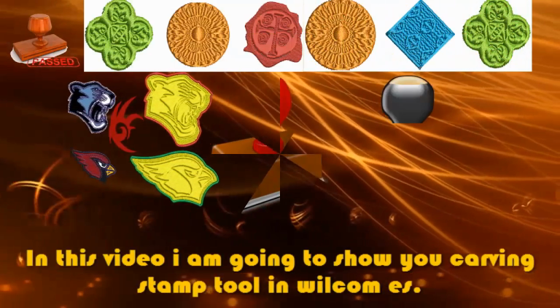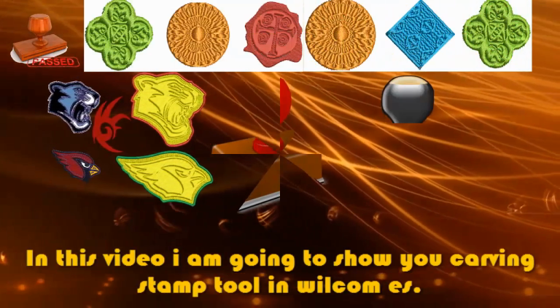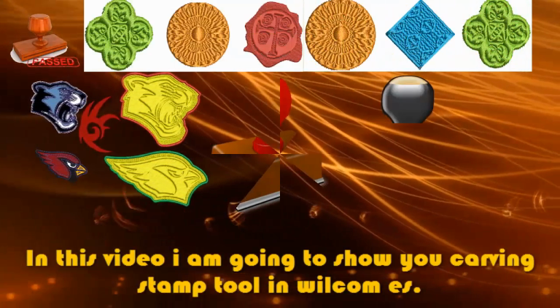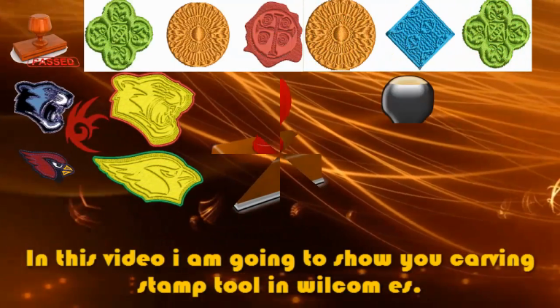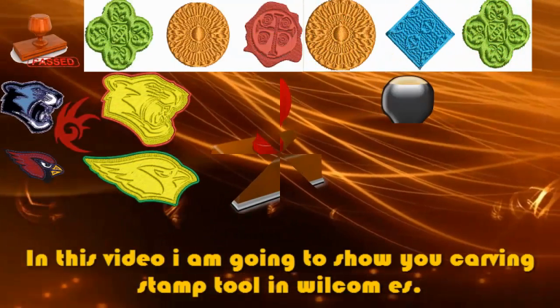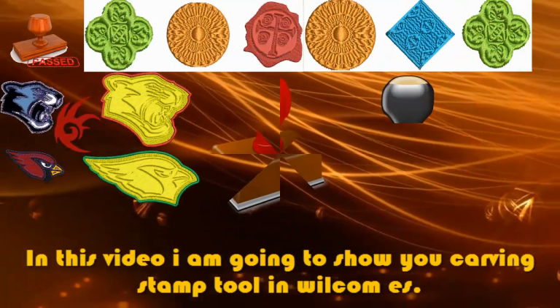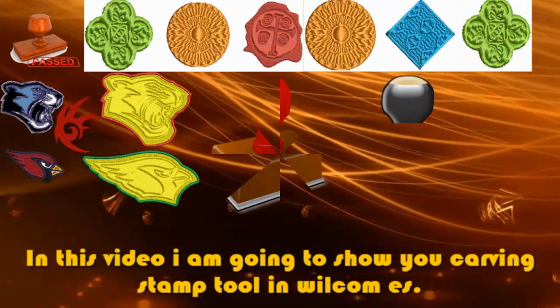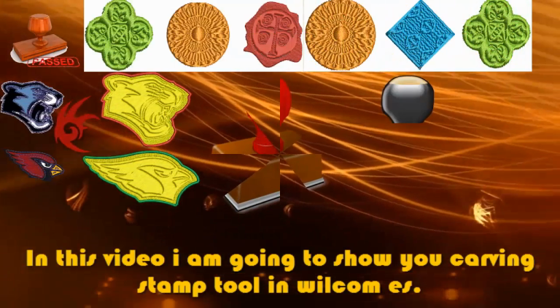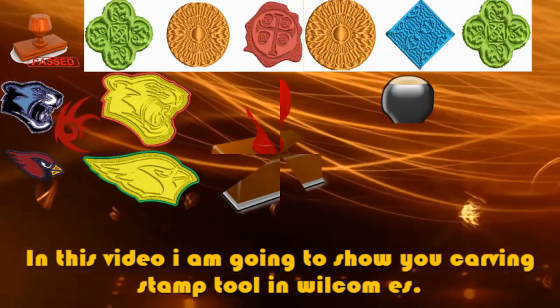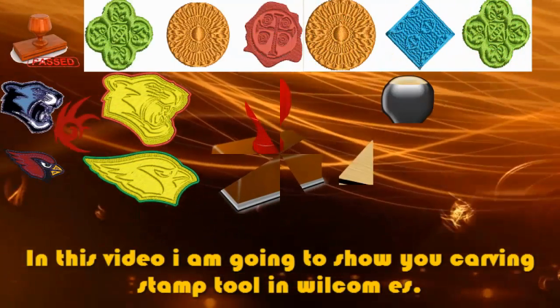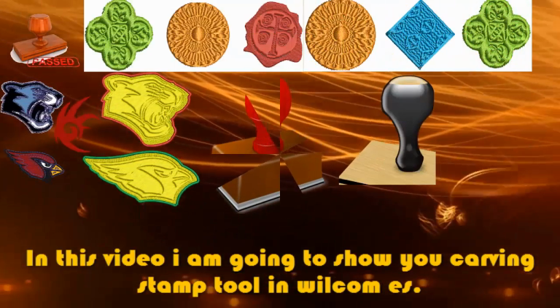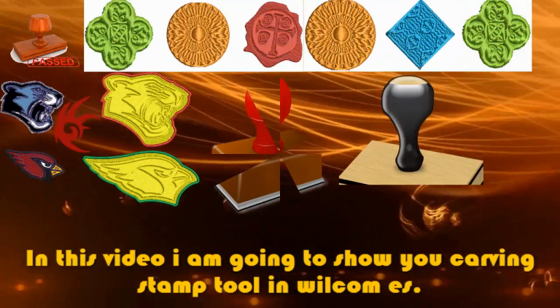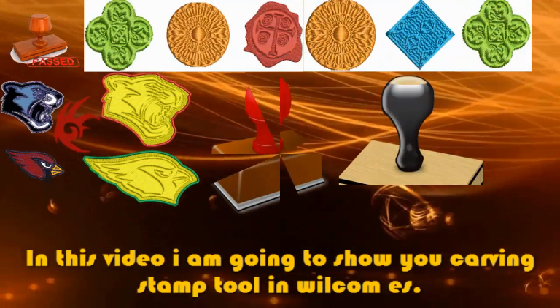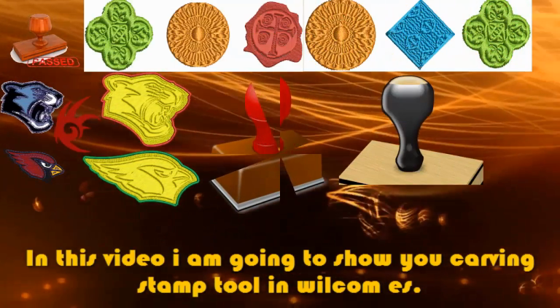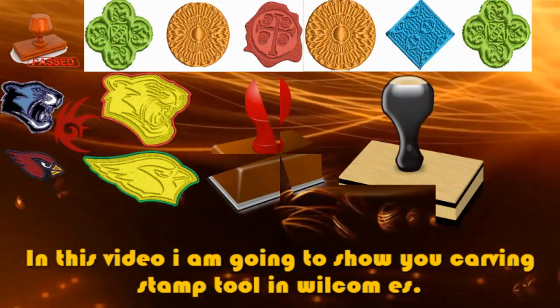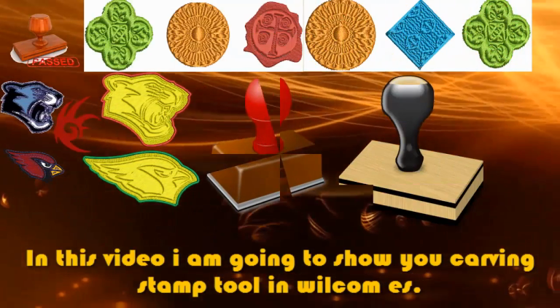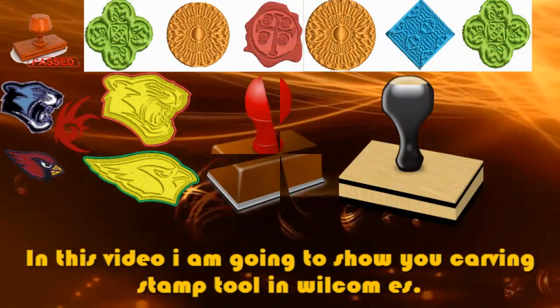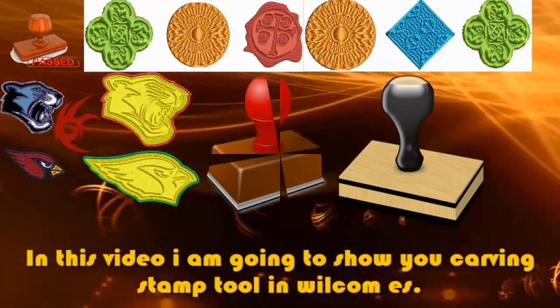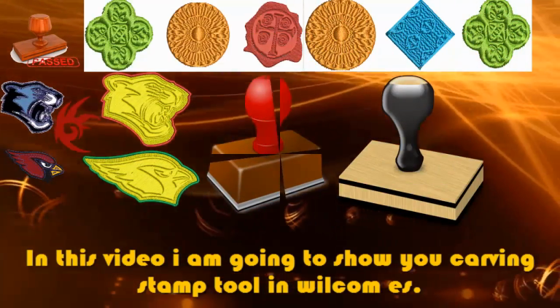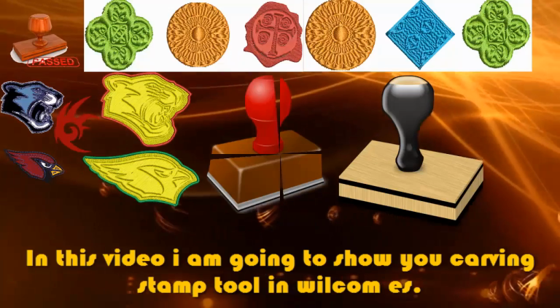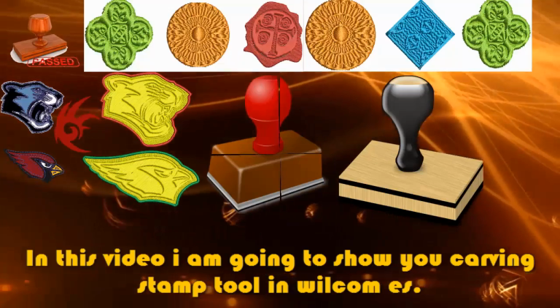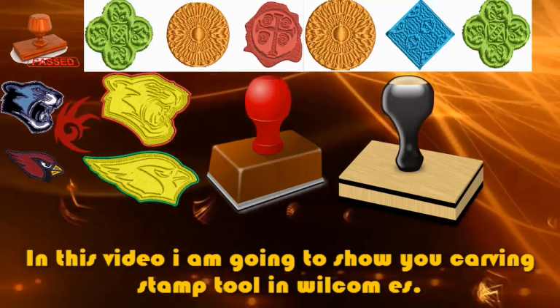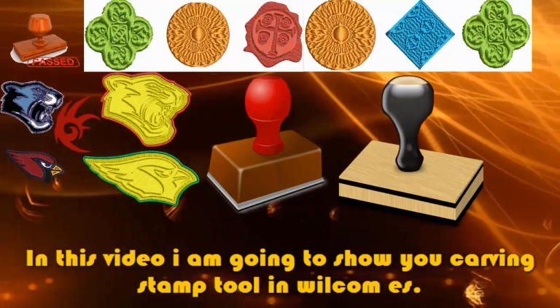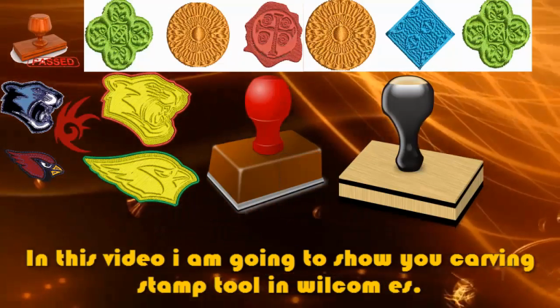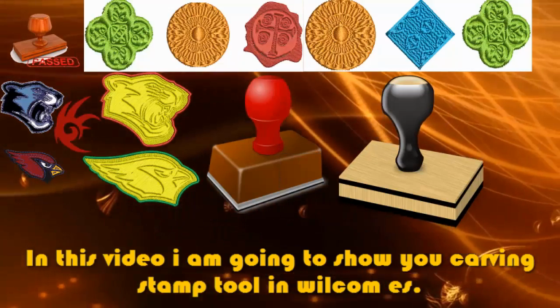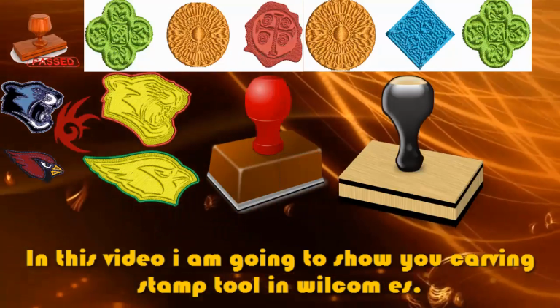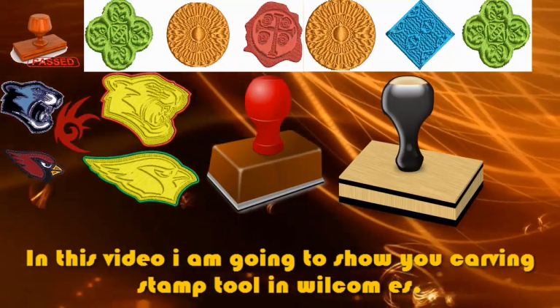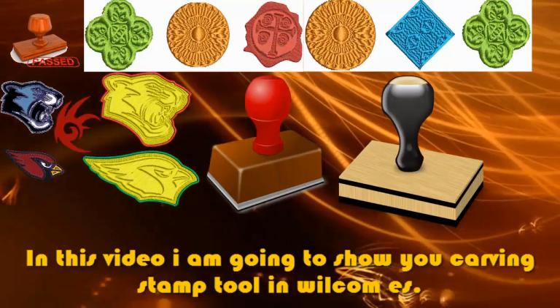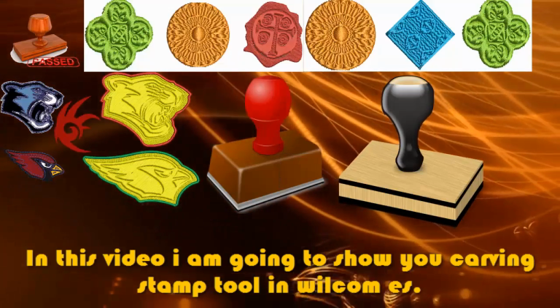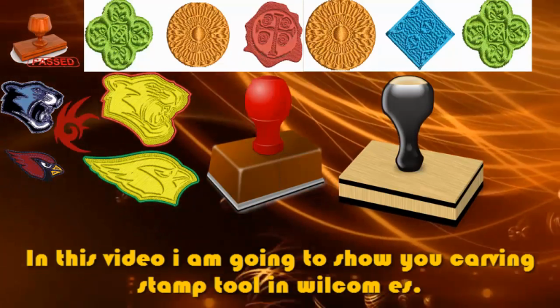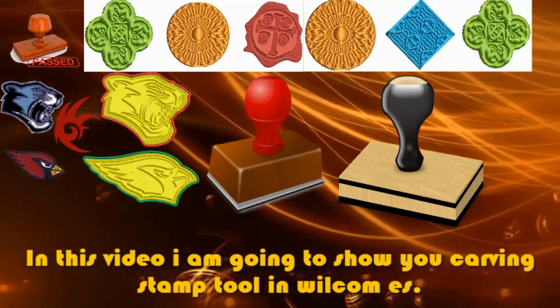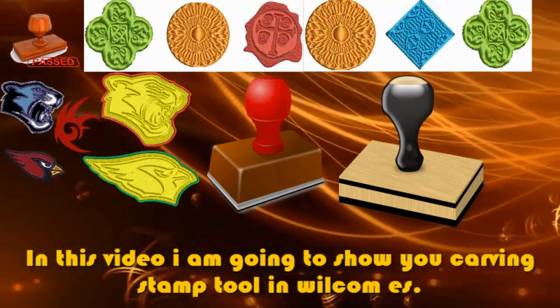In this video, I am going to show you the carving stamp tool in Wilco Embroidery Studio.